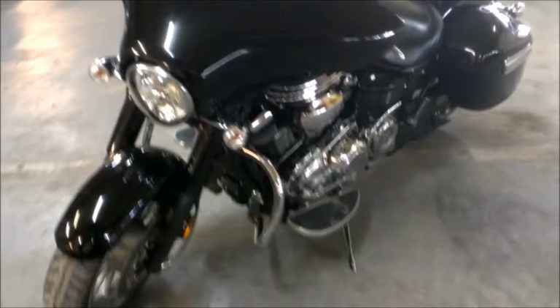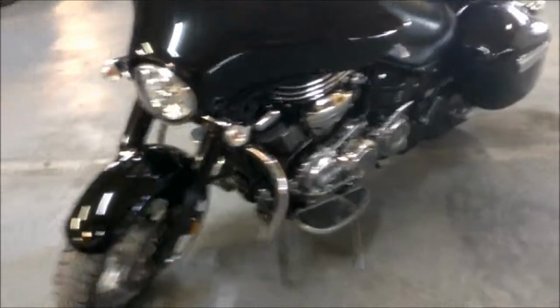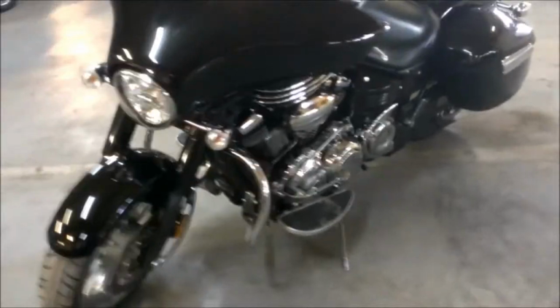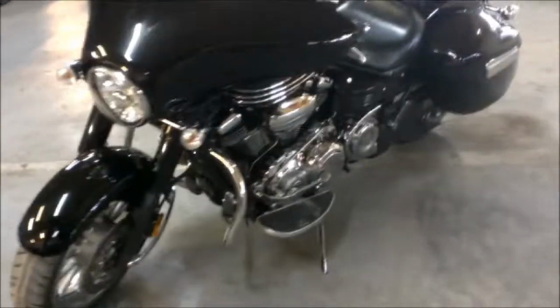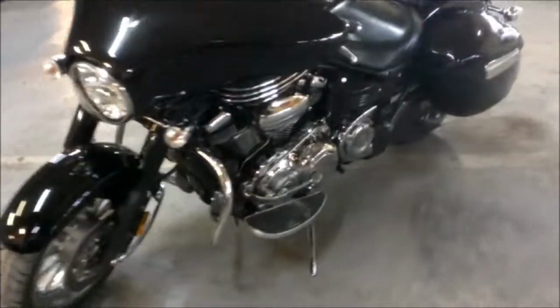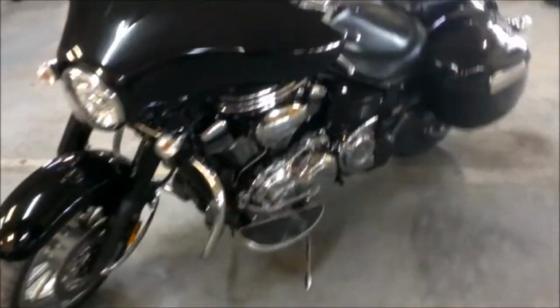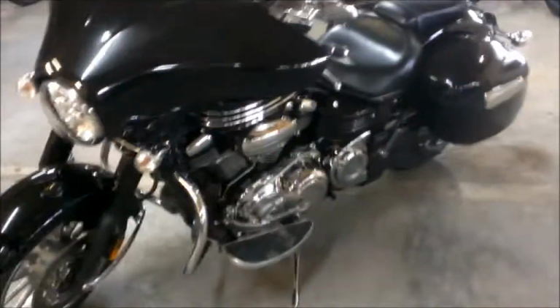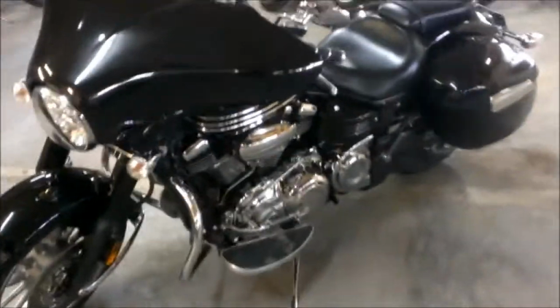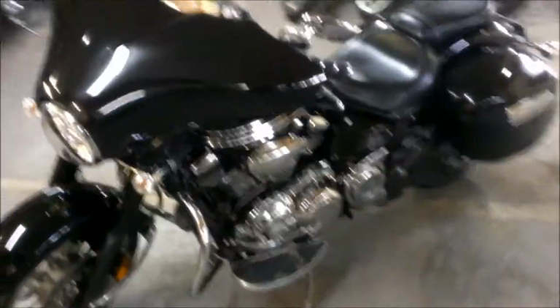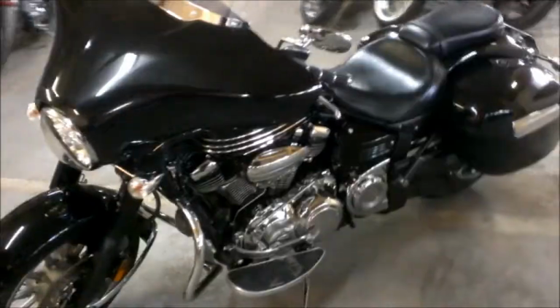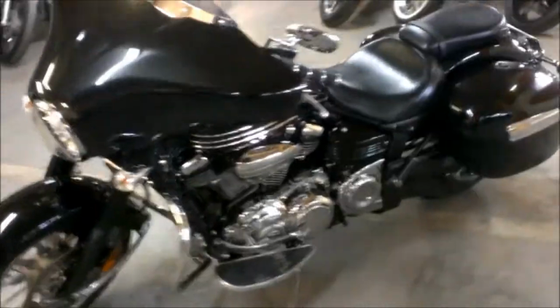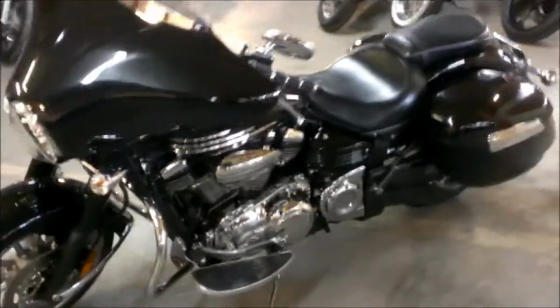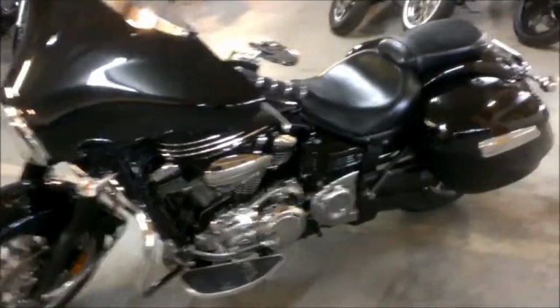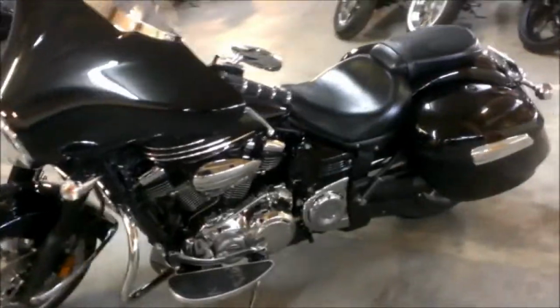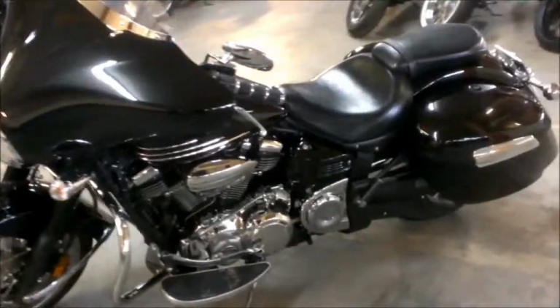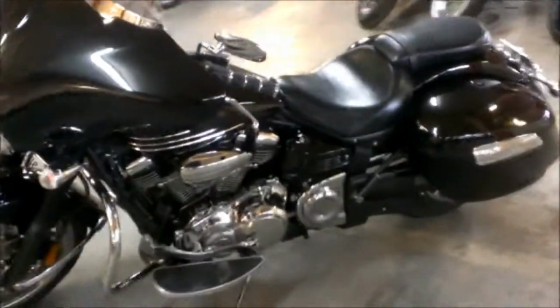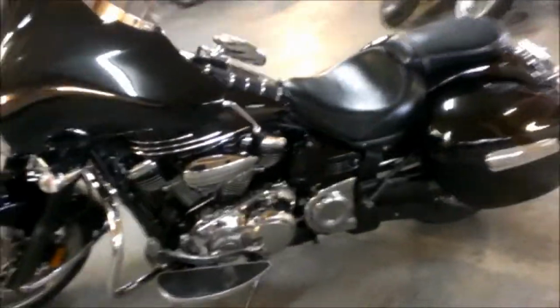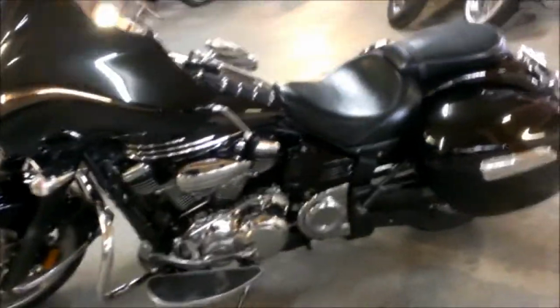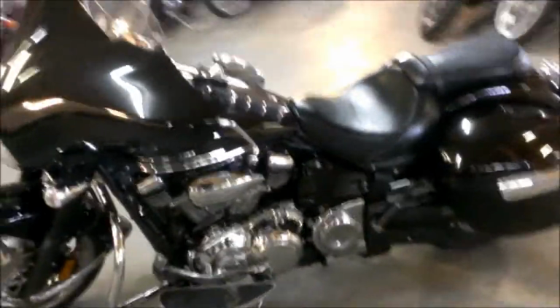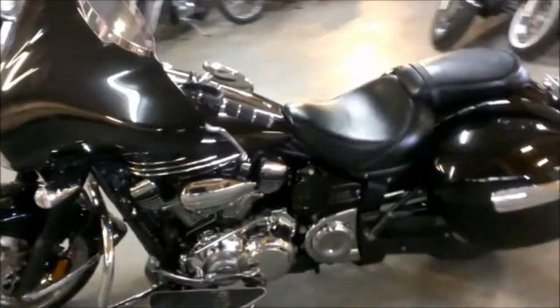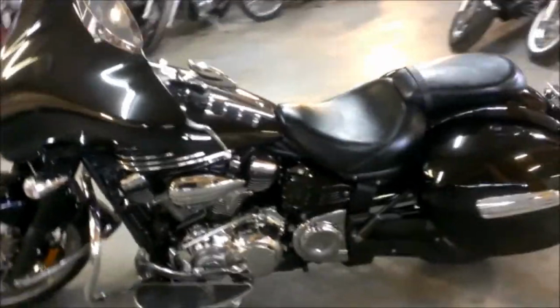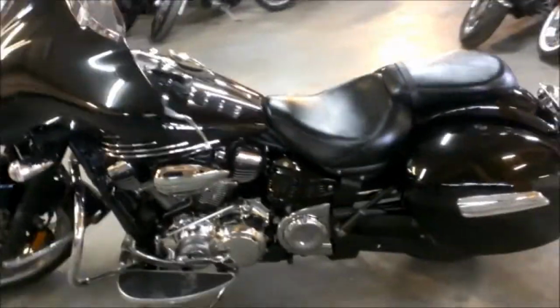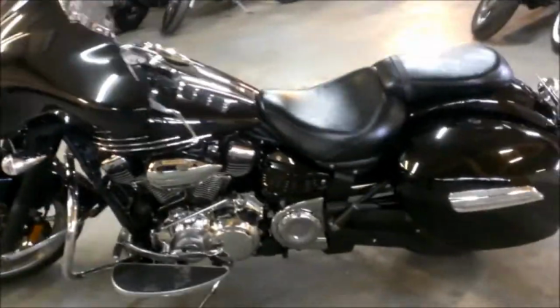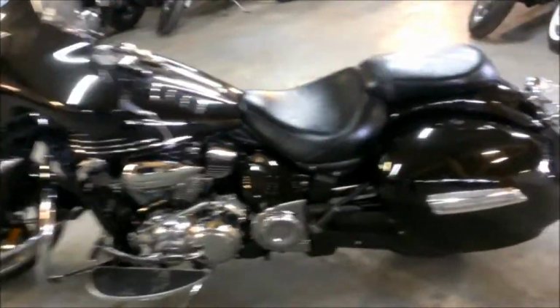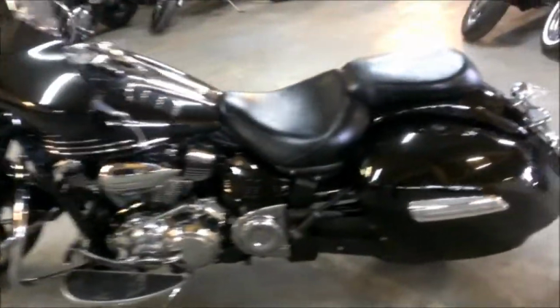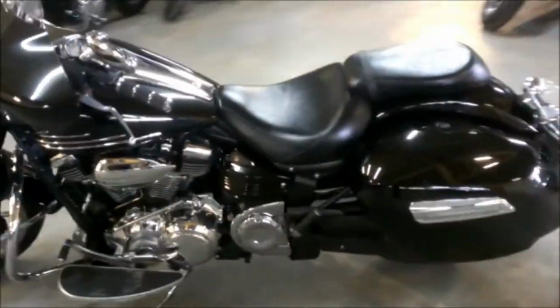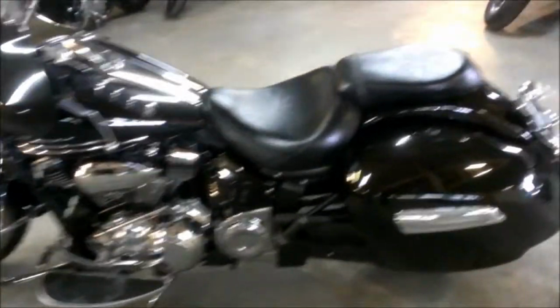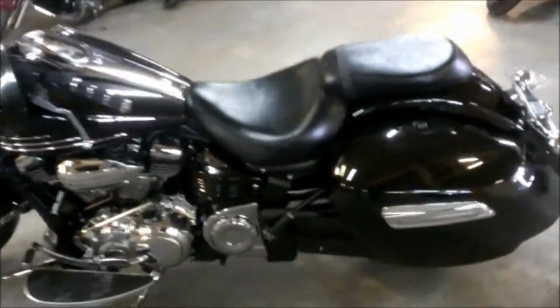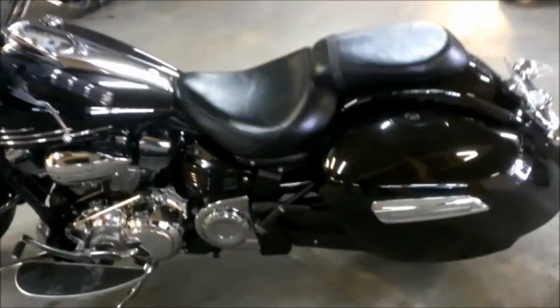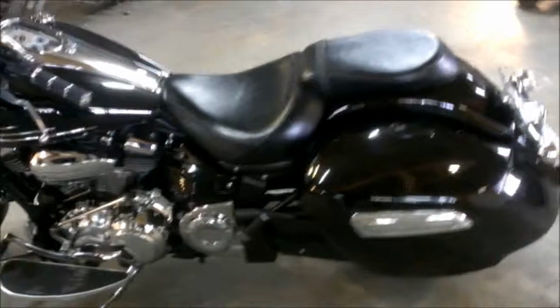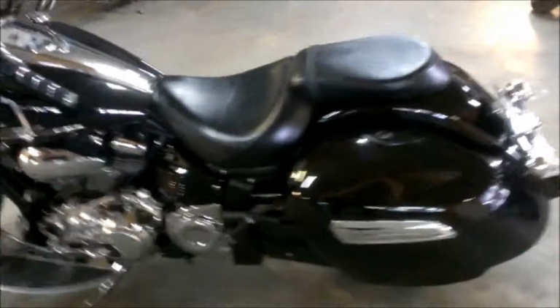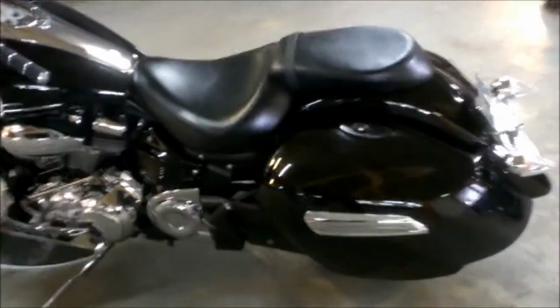Front fairing, hard locking saddlebags, floorboards, stereo, speakers, cruise control and more.